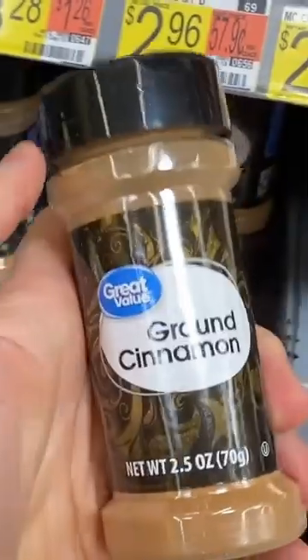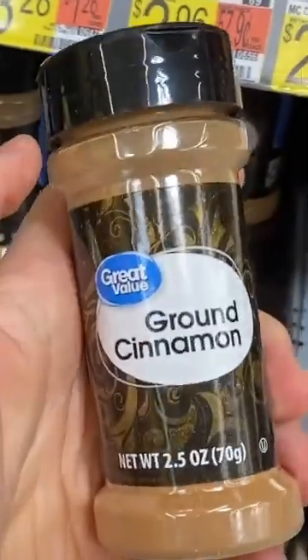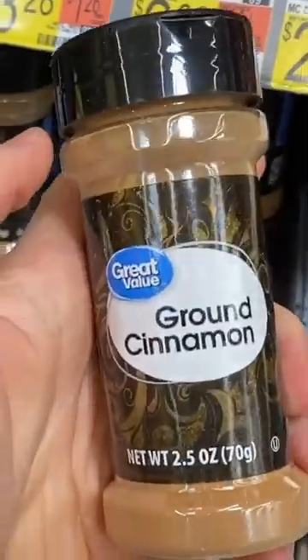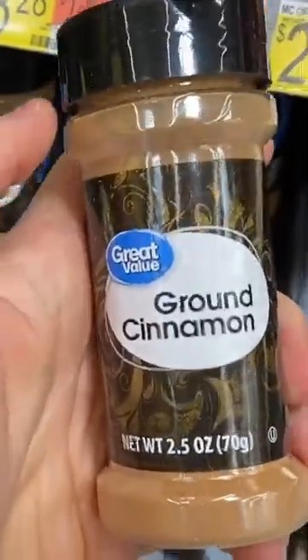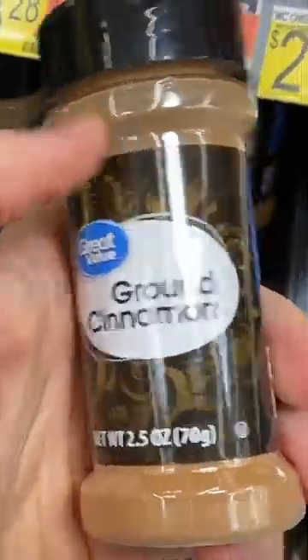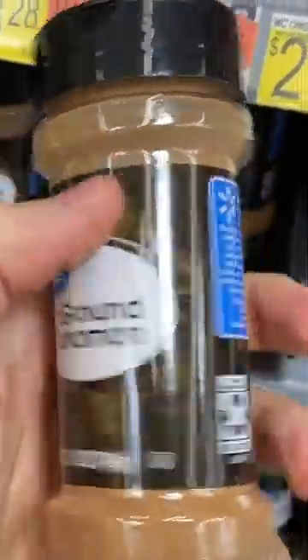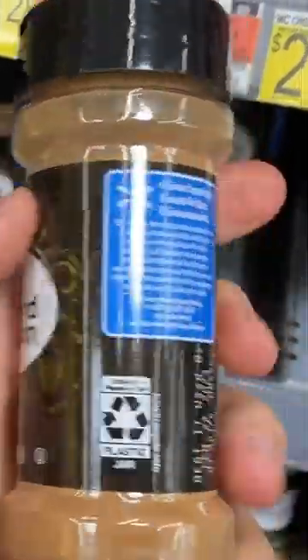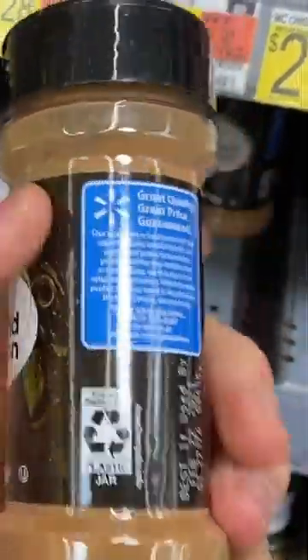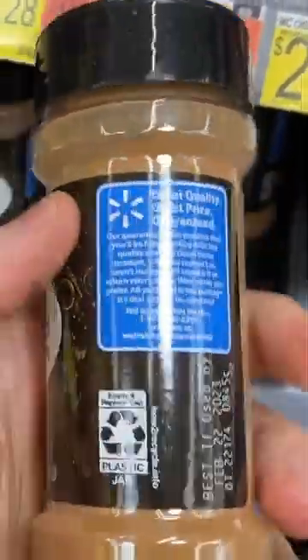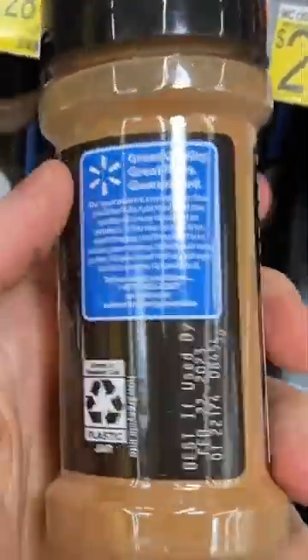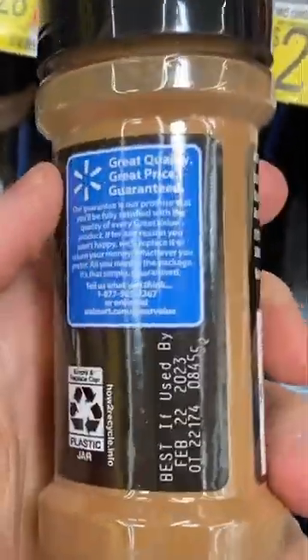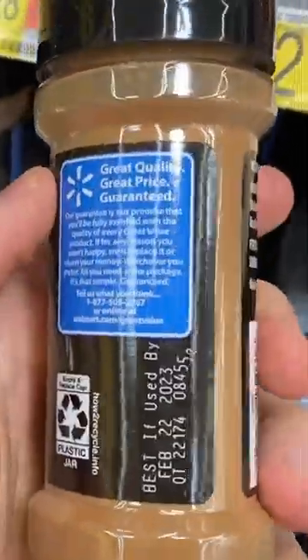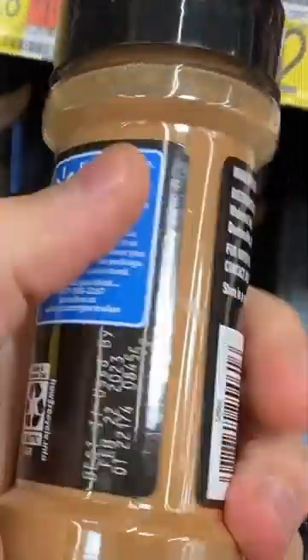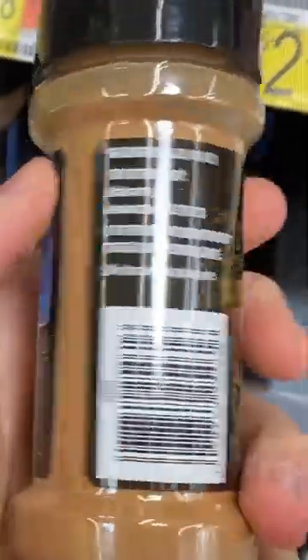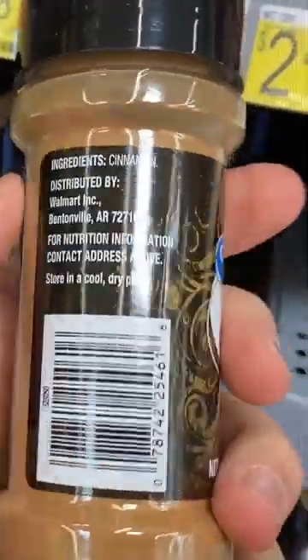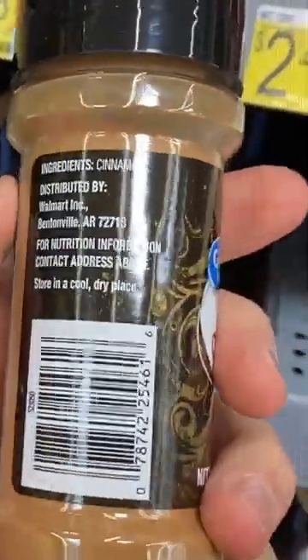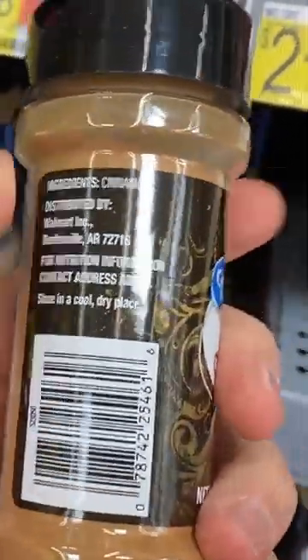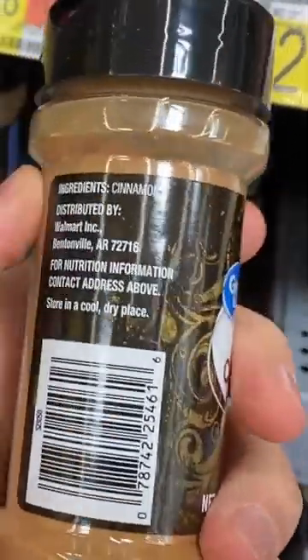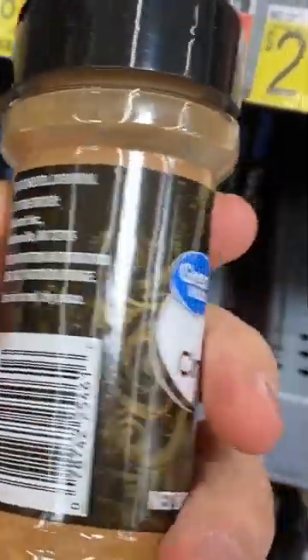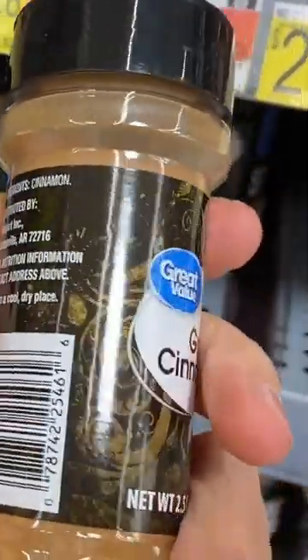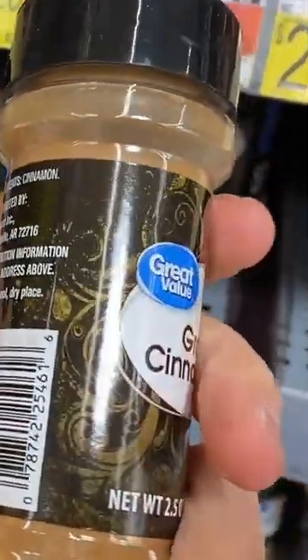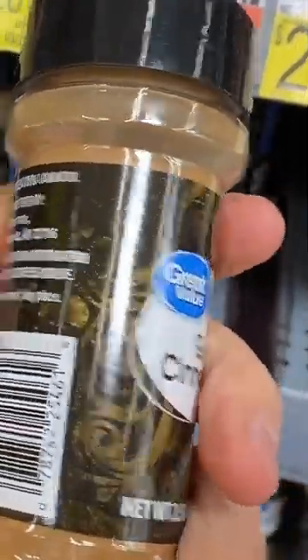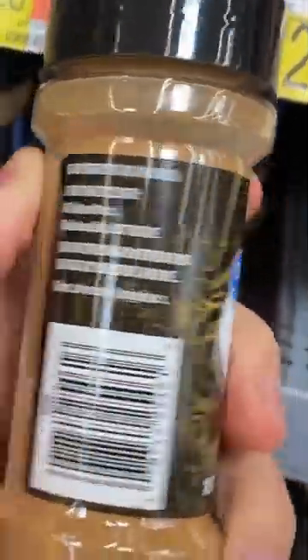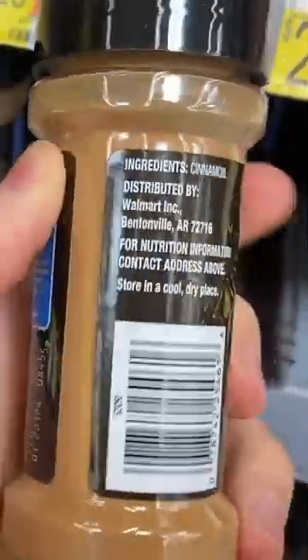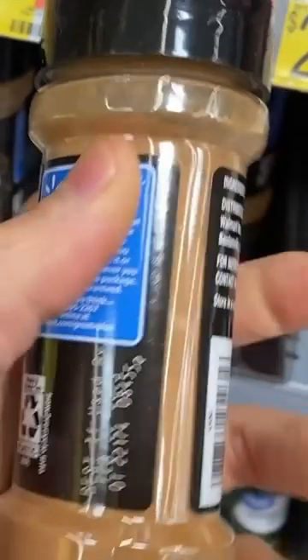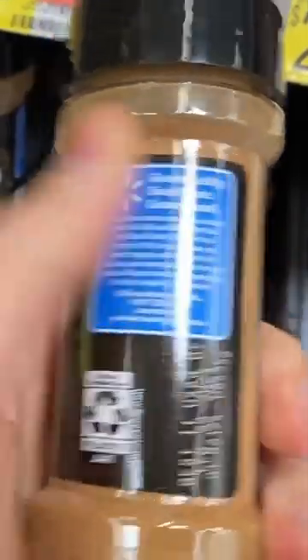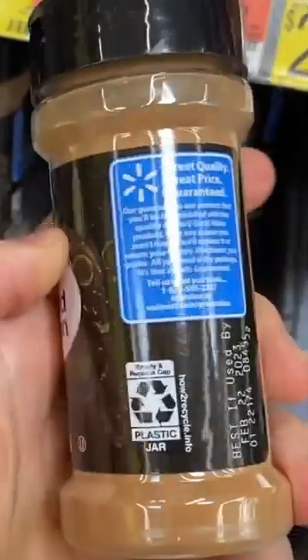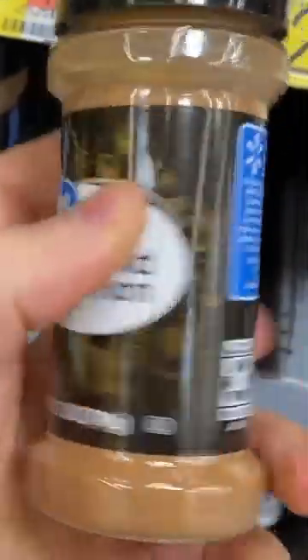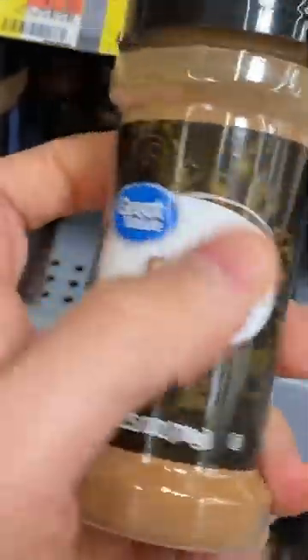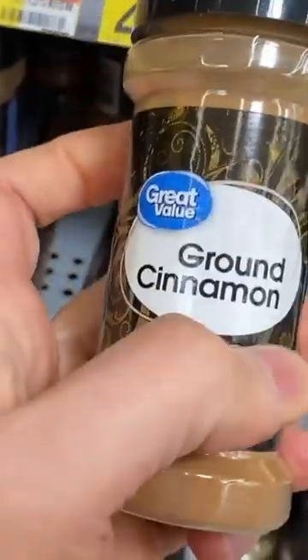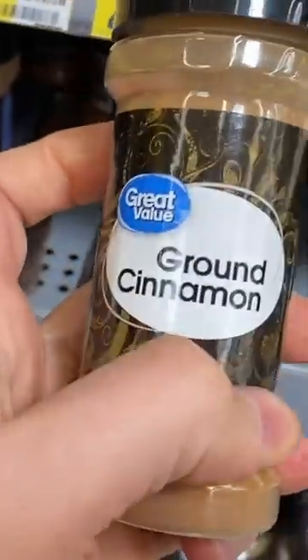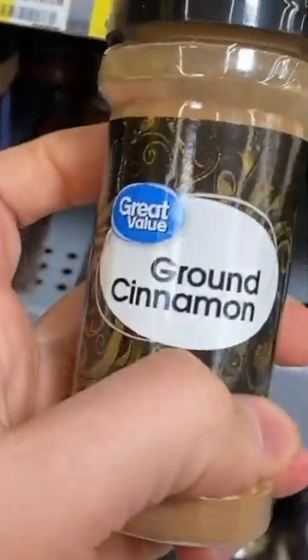Ground cinnamon will not tell you anywhere on the bottle what kind it is — Ceylon or Cassia.